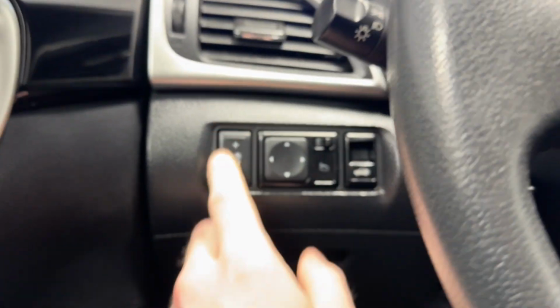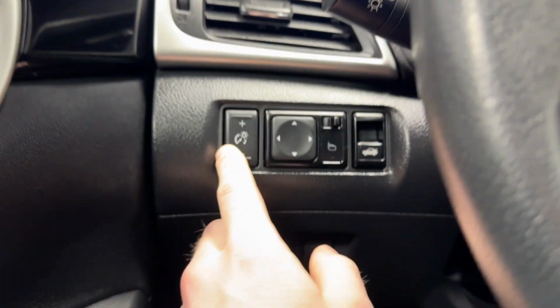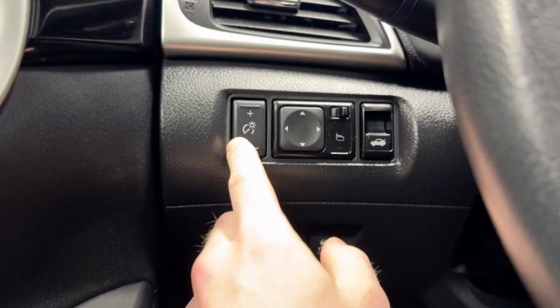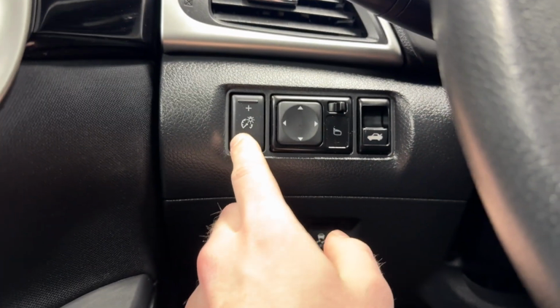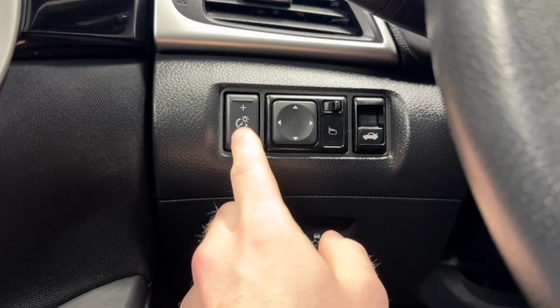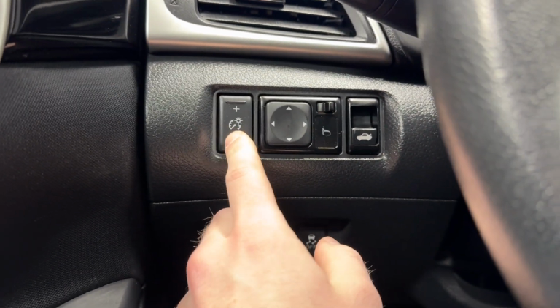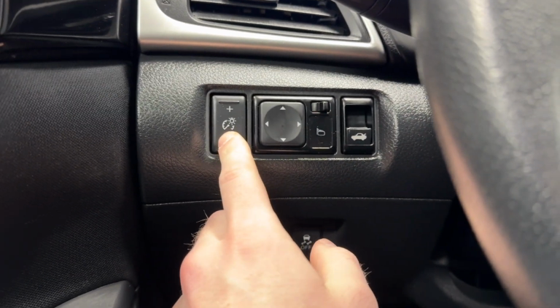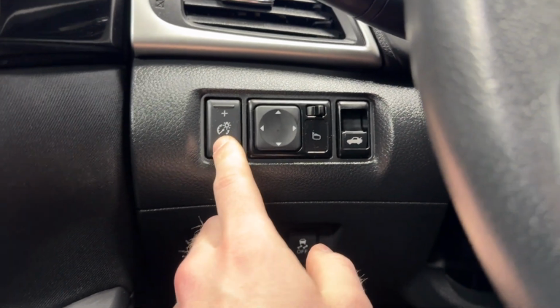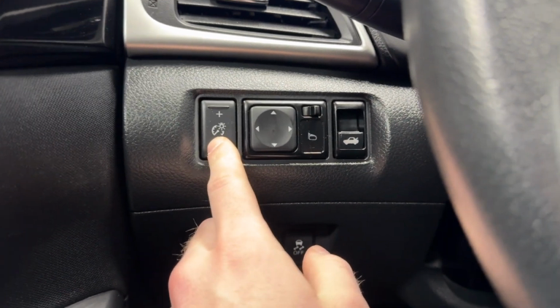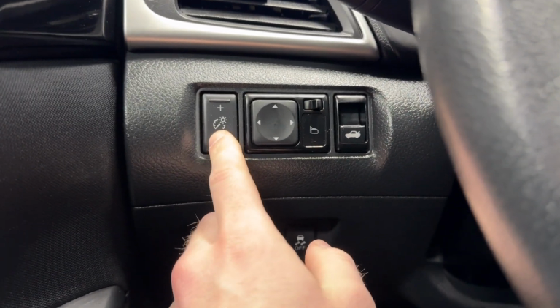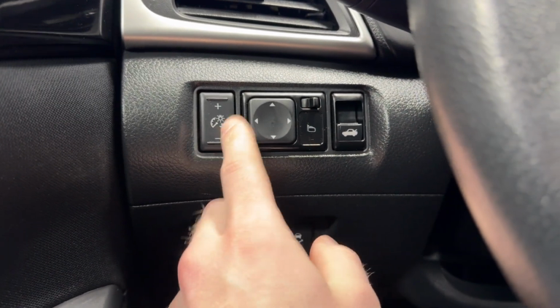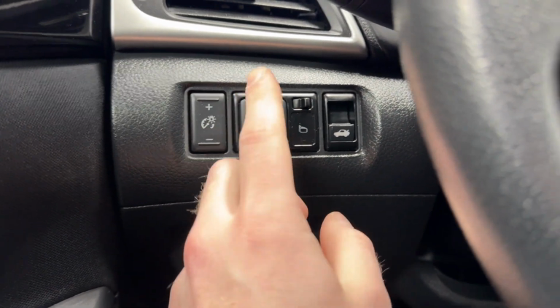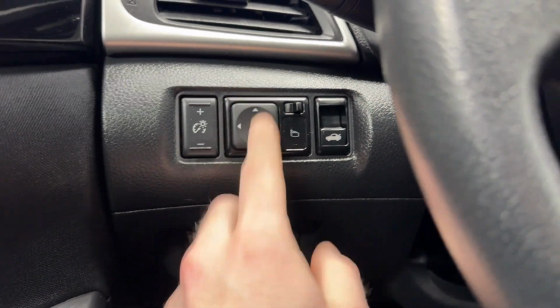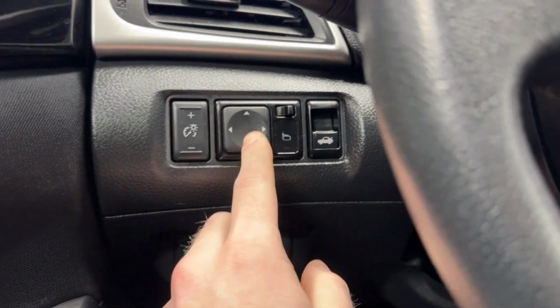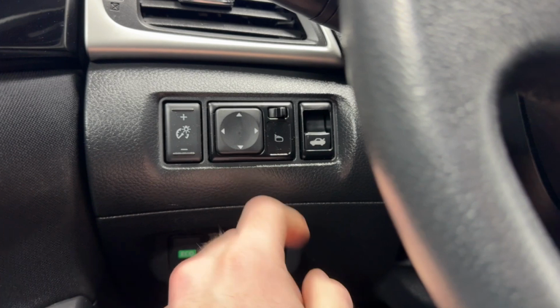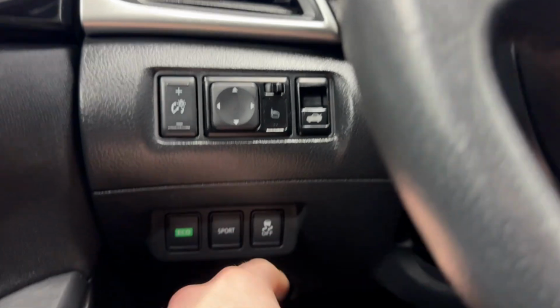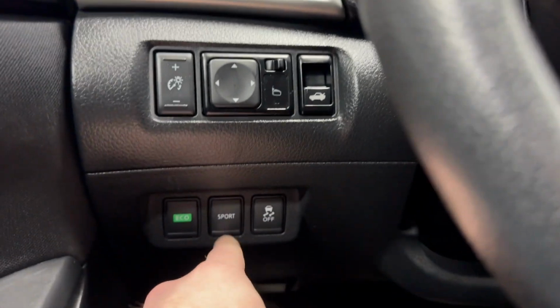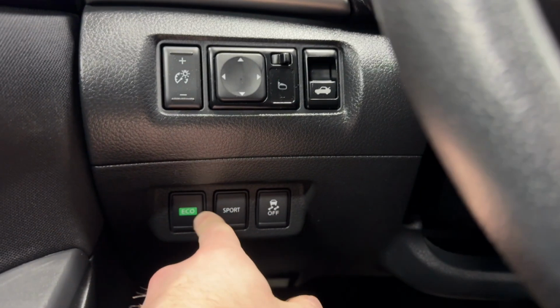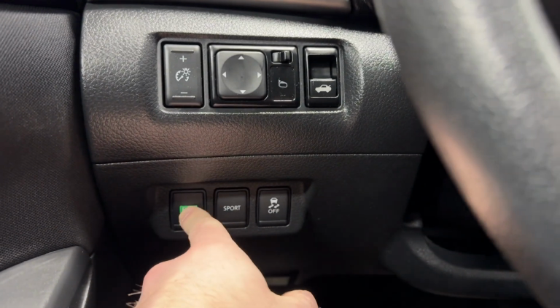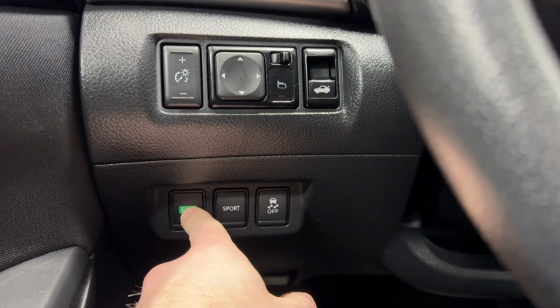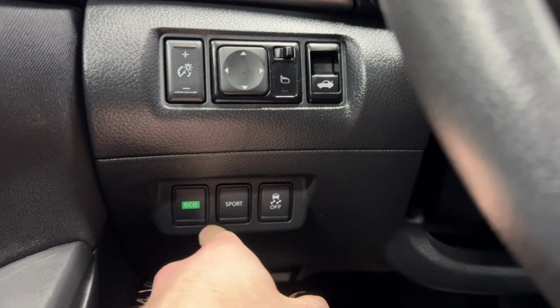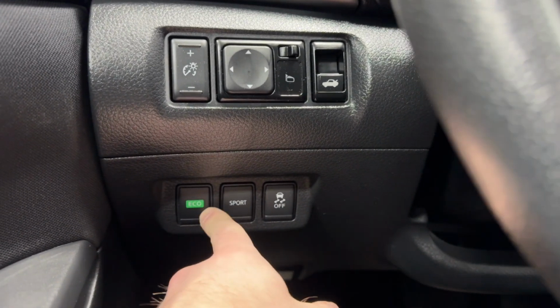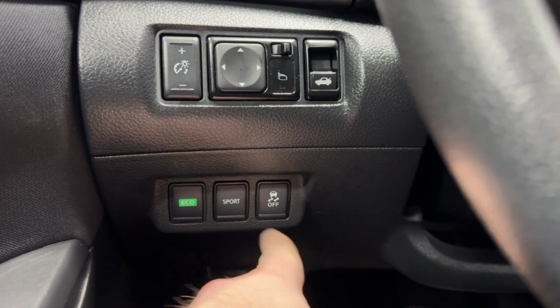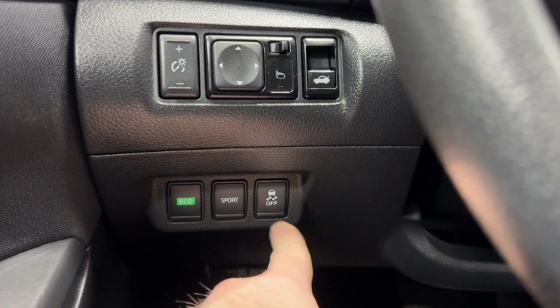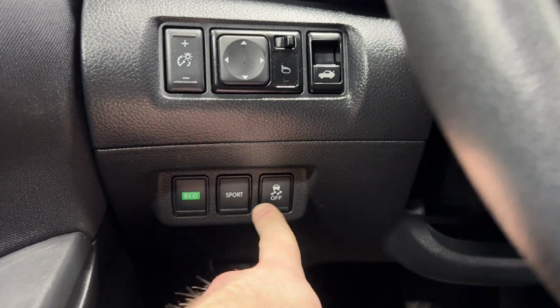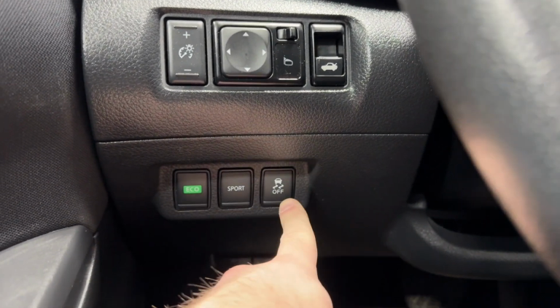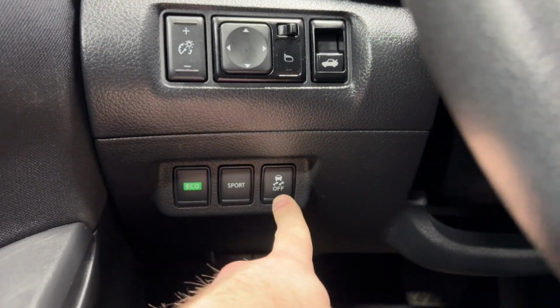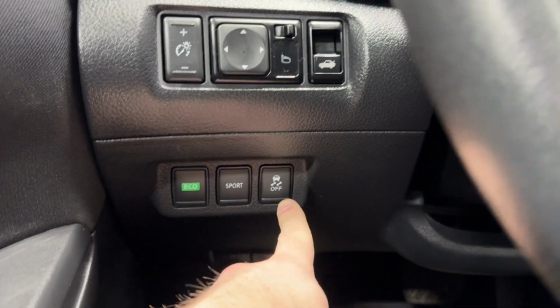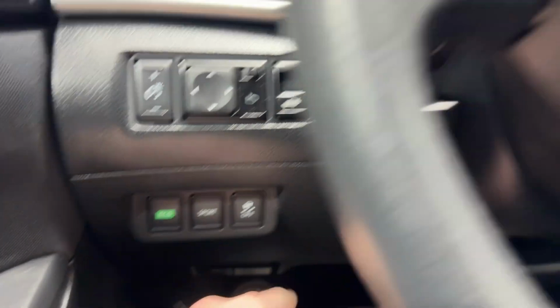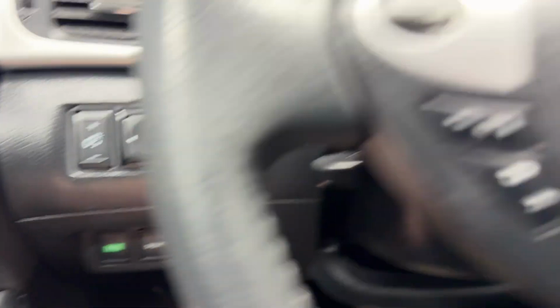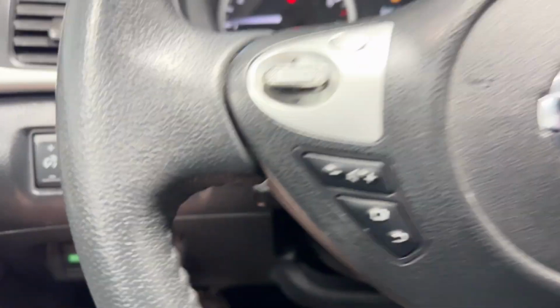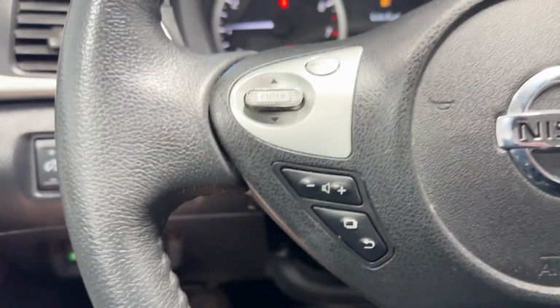We've got our Digi-Gate closer dimming controls, power windows, equal mode, sport mode, and traction control.